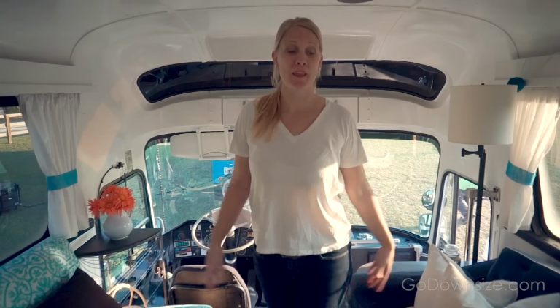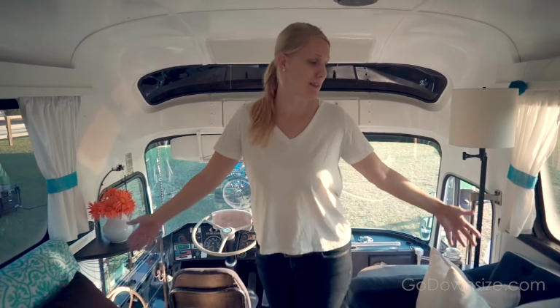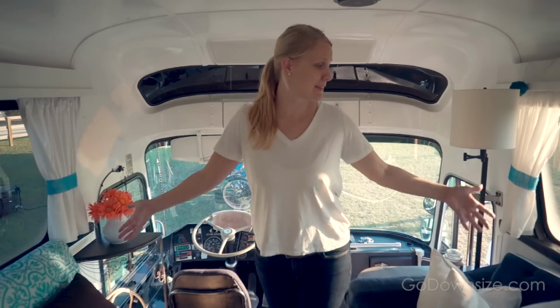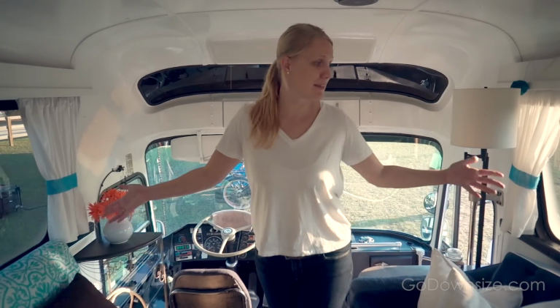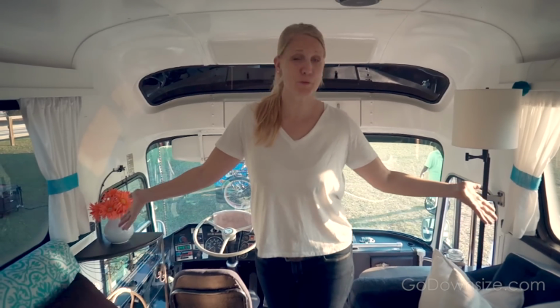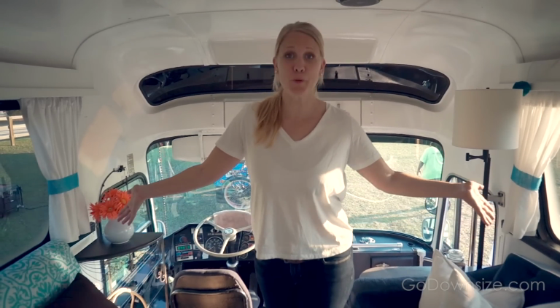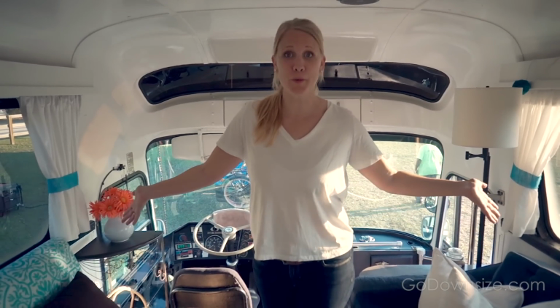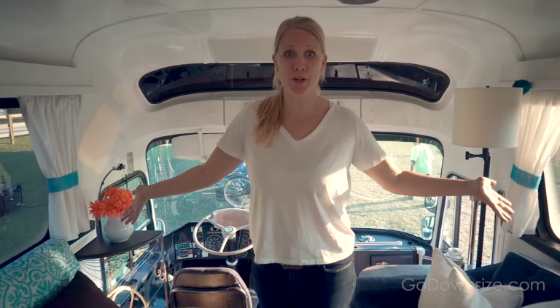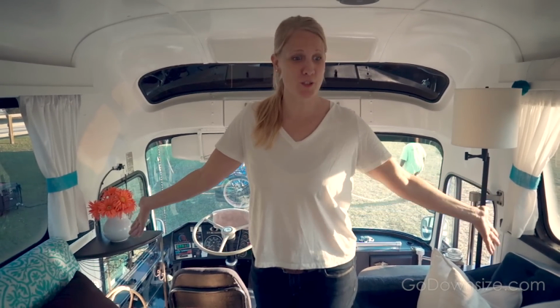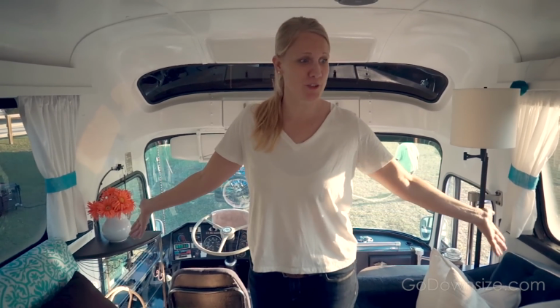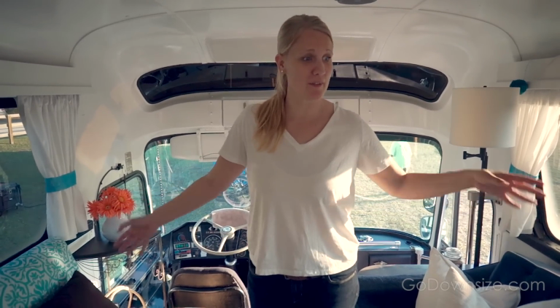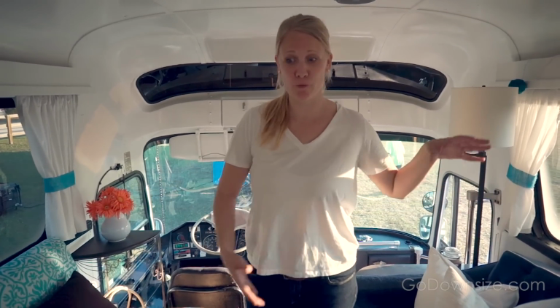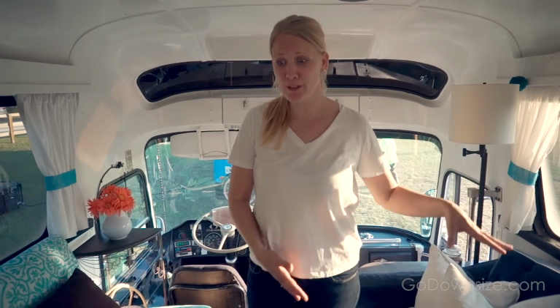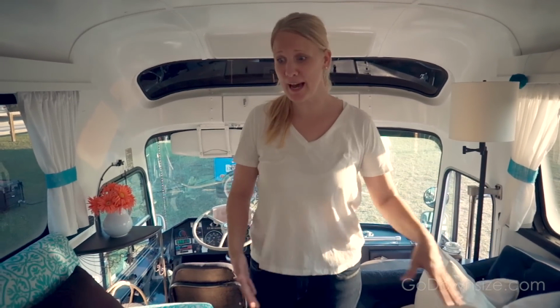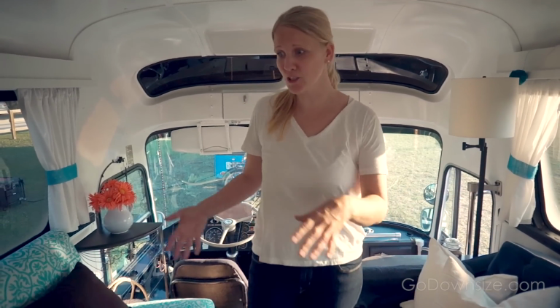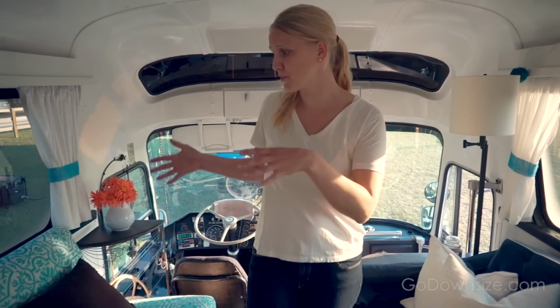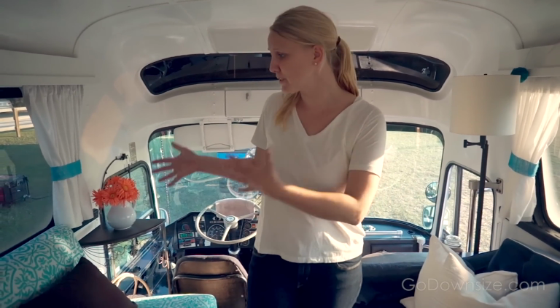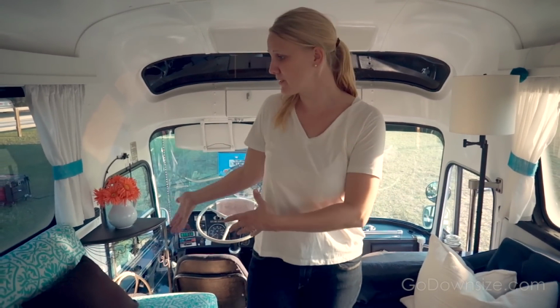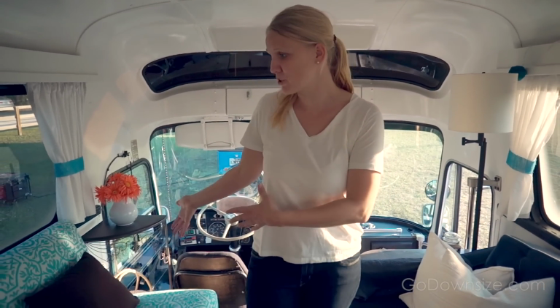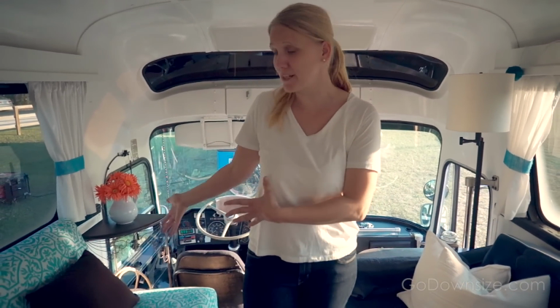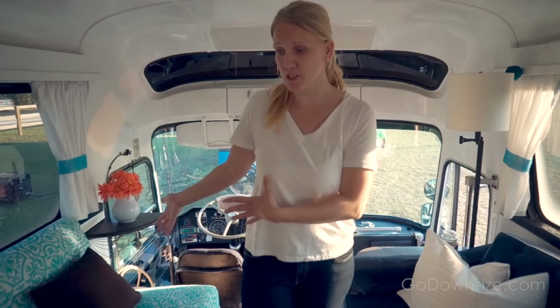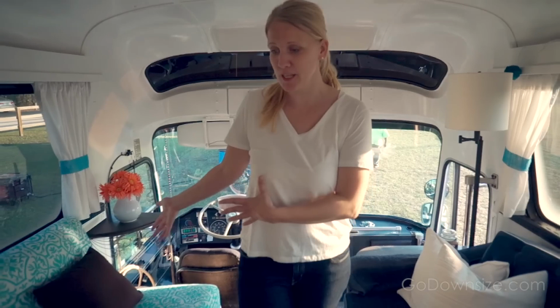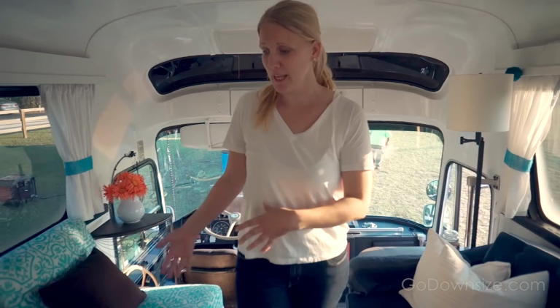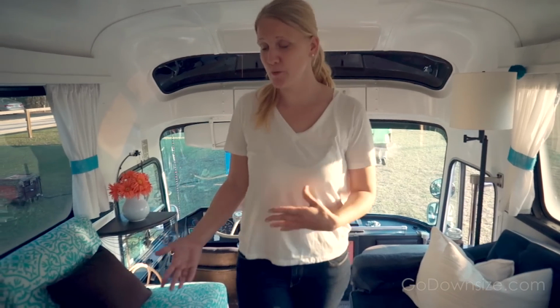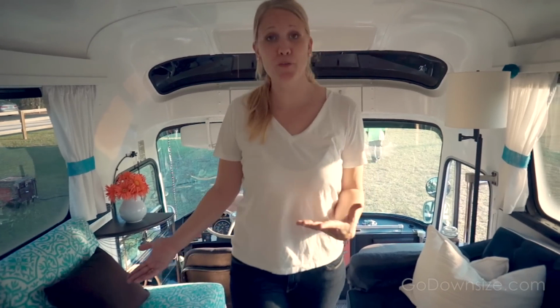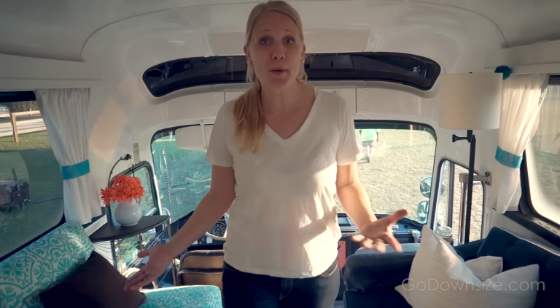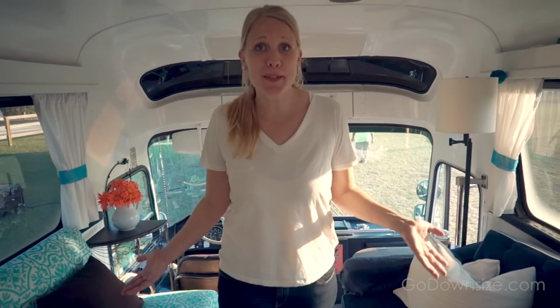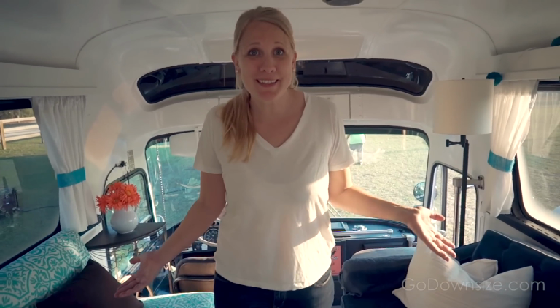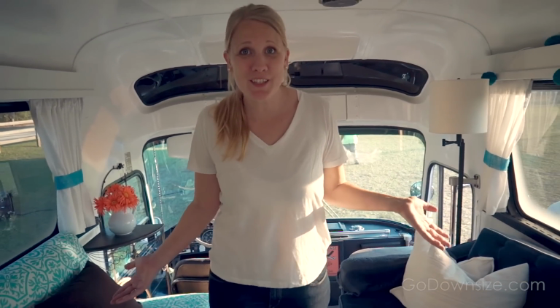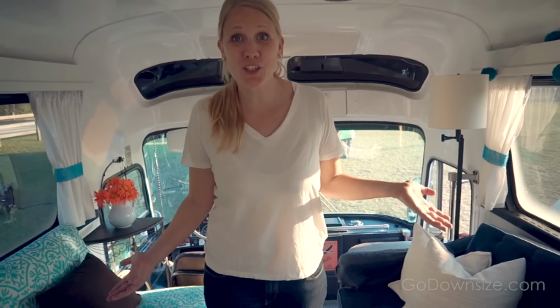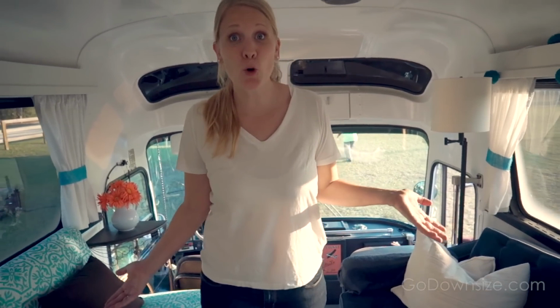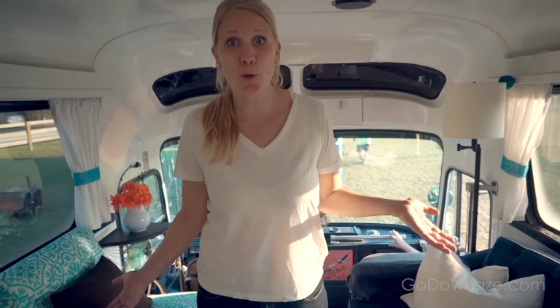This is the living room right when you enter. They have a real couch and real chairs and a real fireplace and it's just adorable.